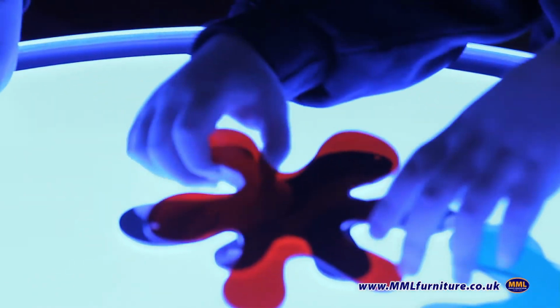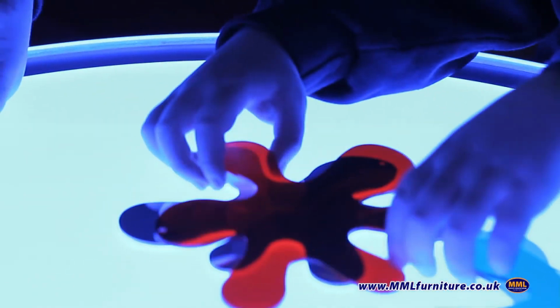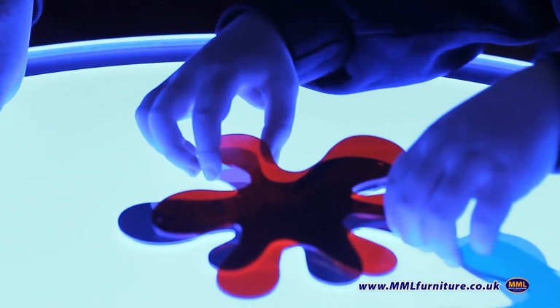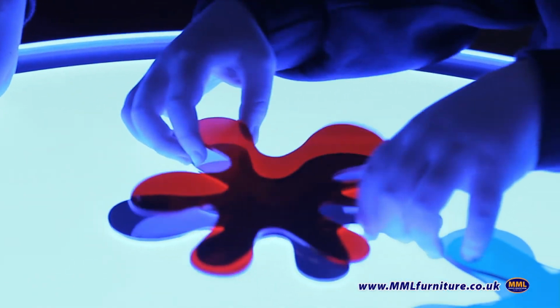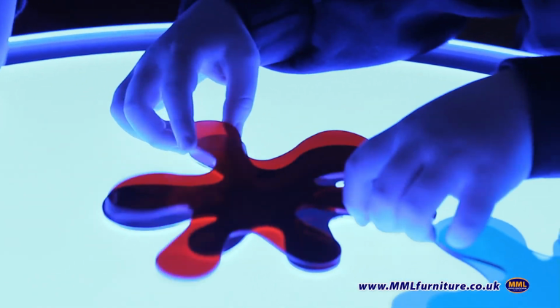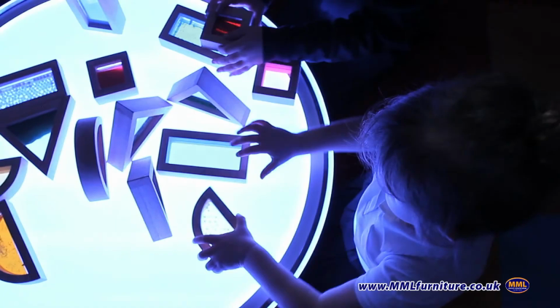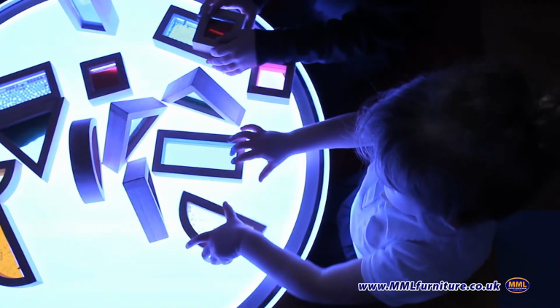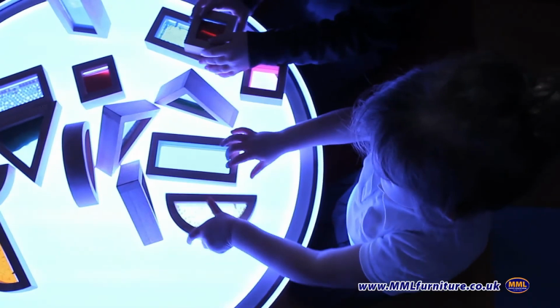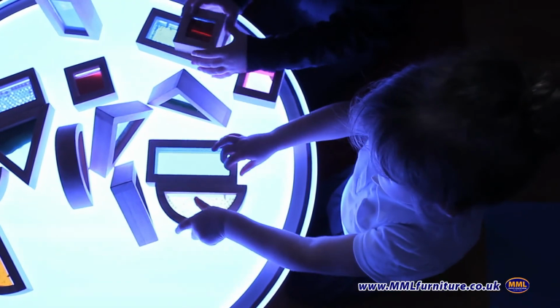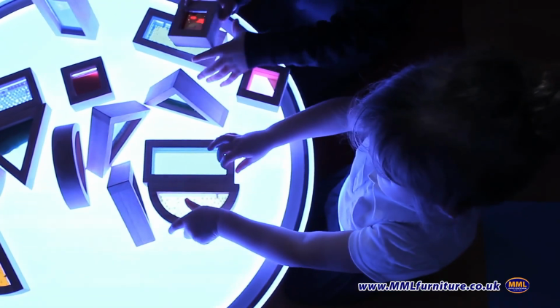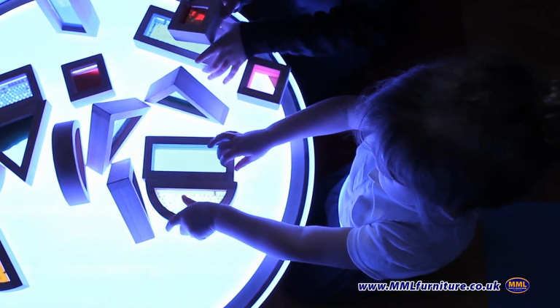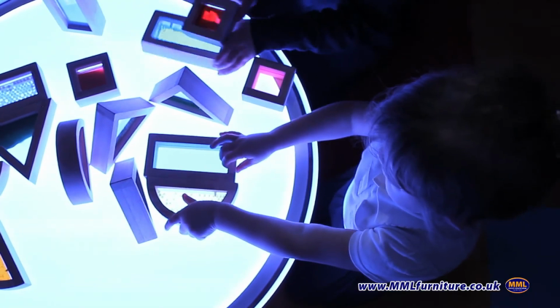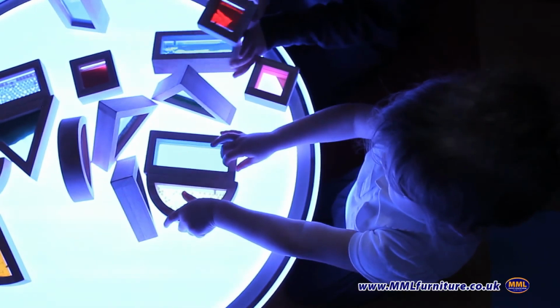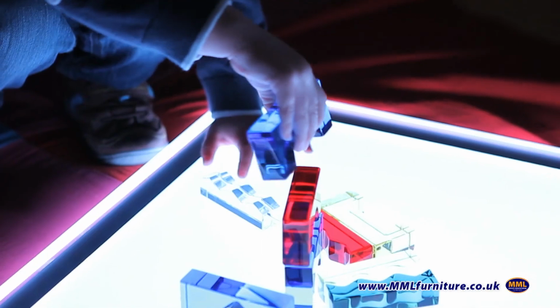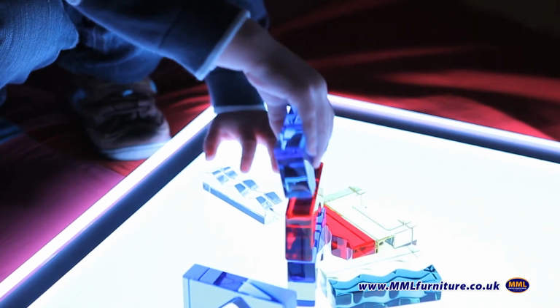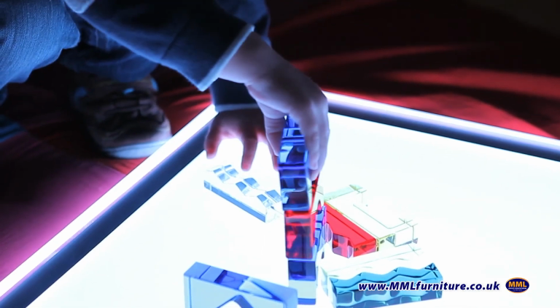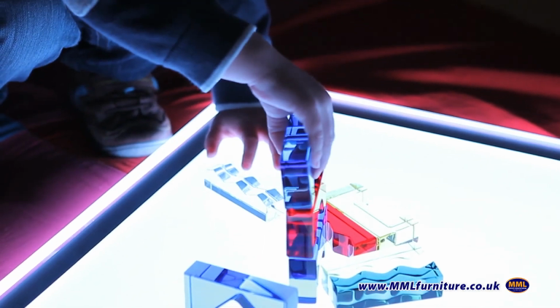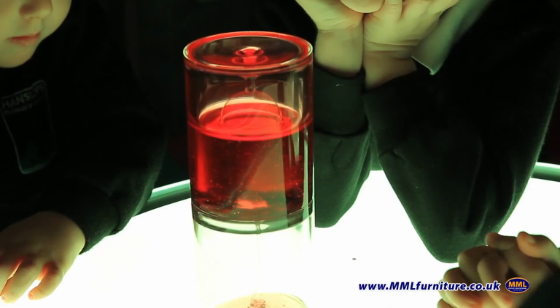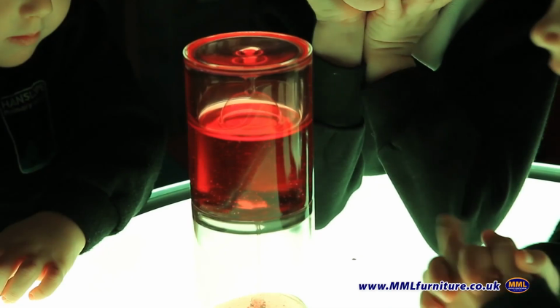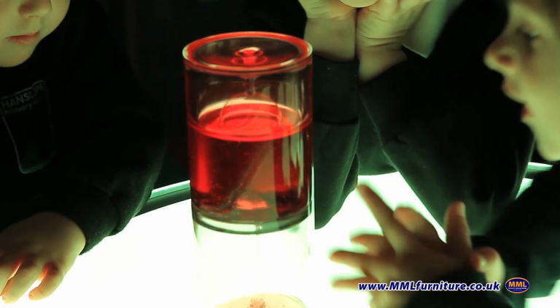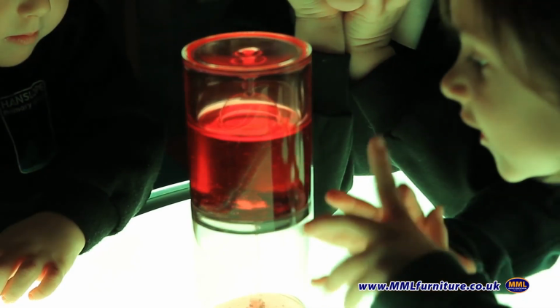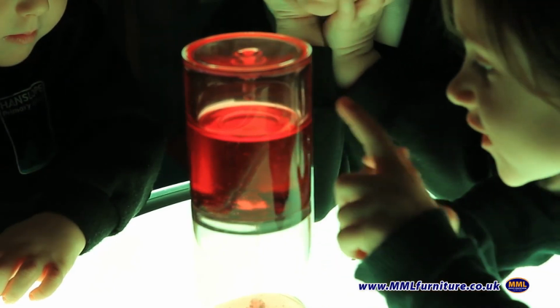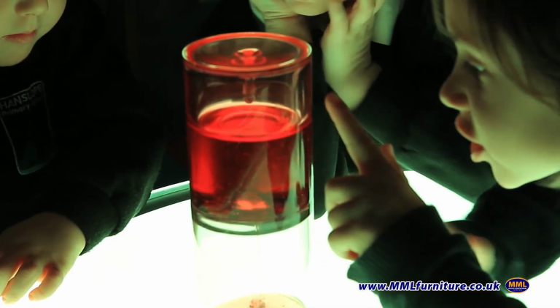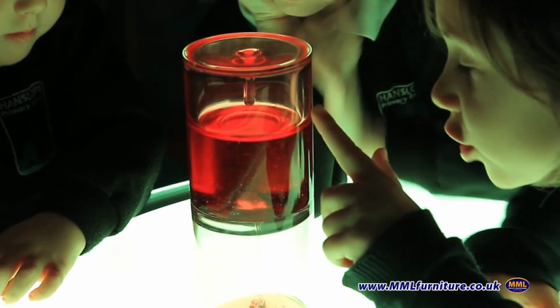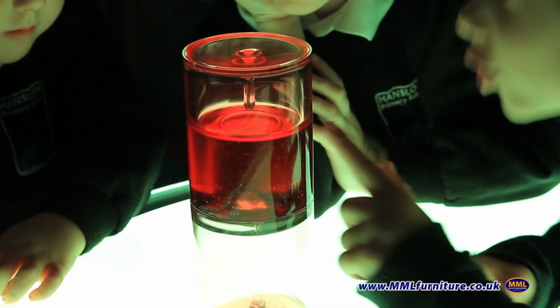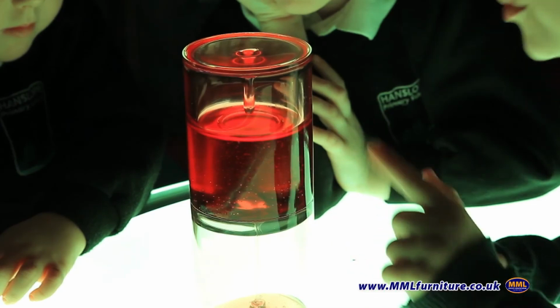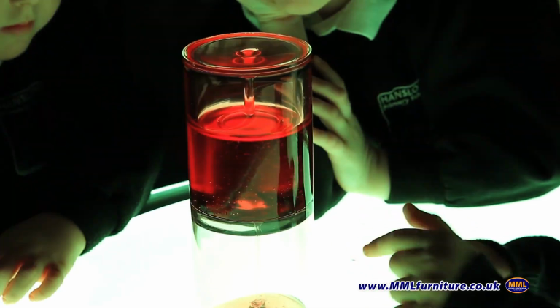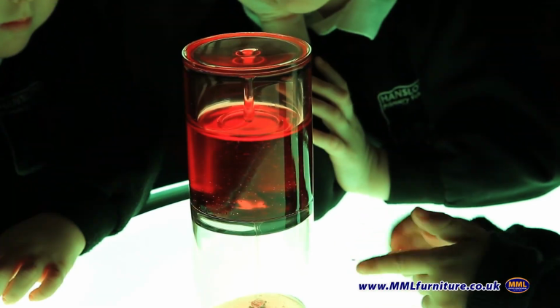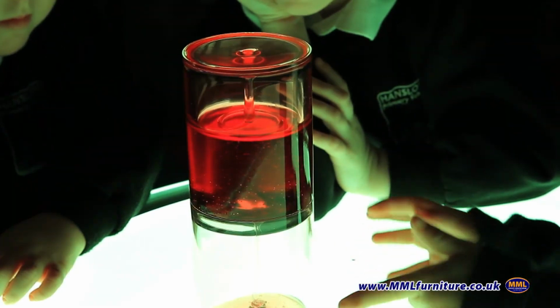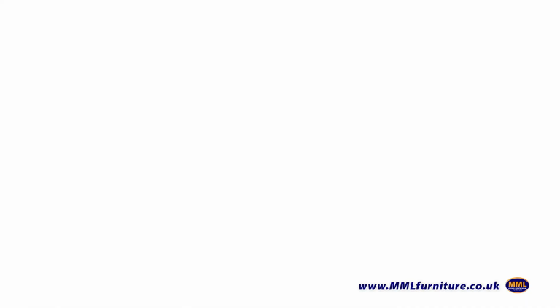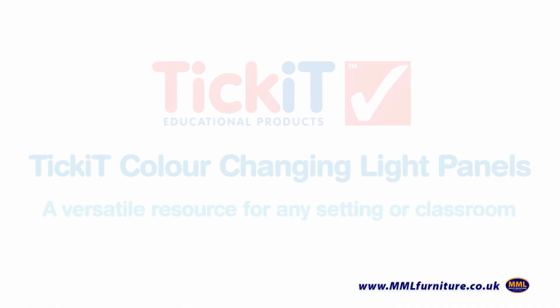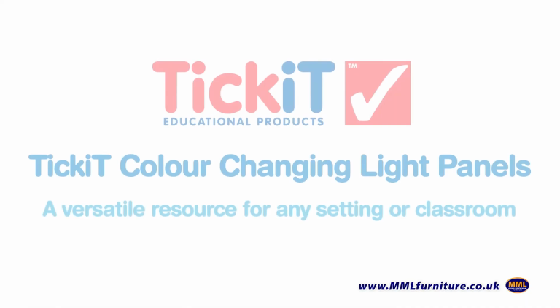Light panels can be used on the floor, on a desk or on one of our purpose built light panel tables.